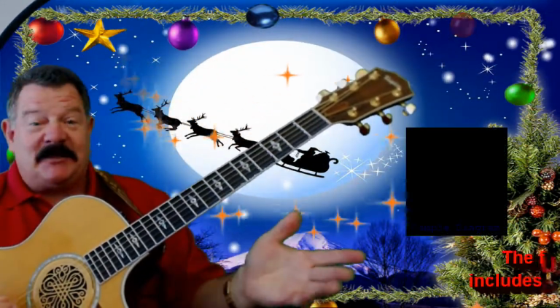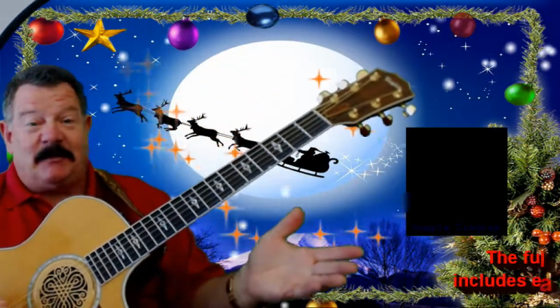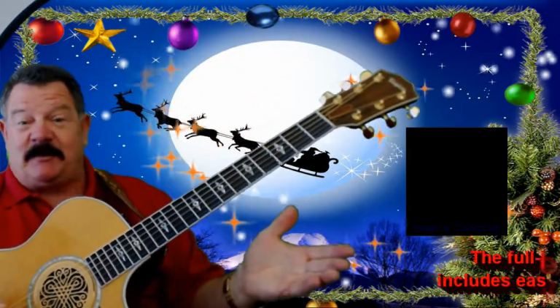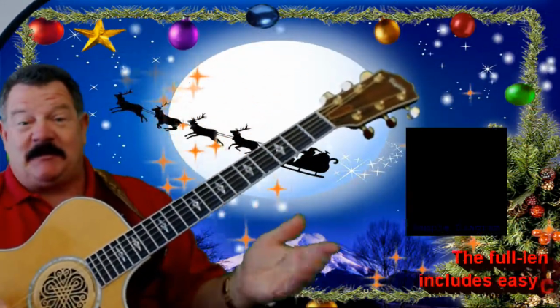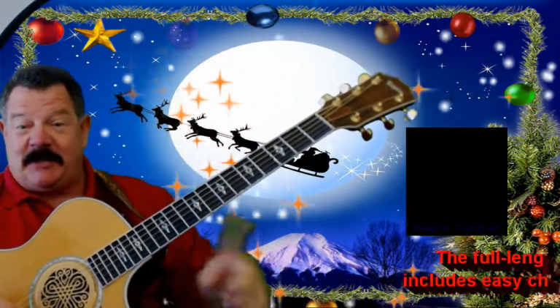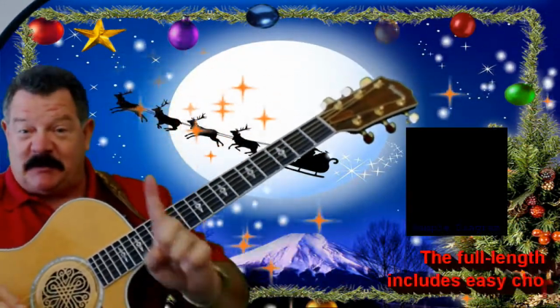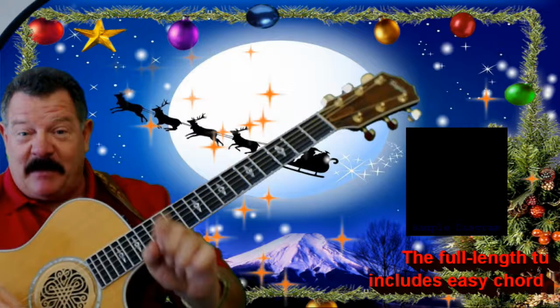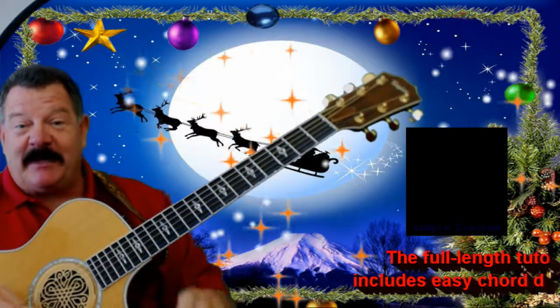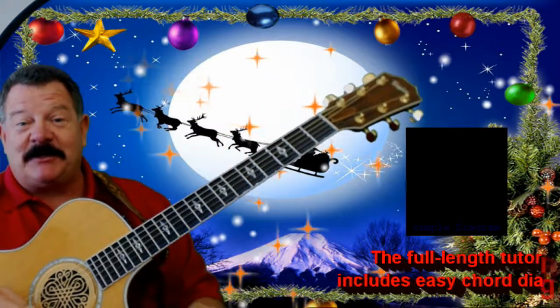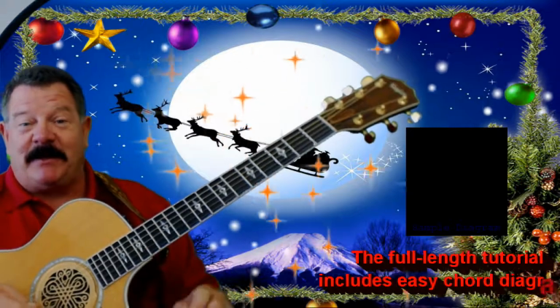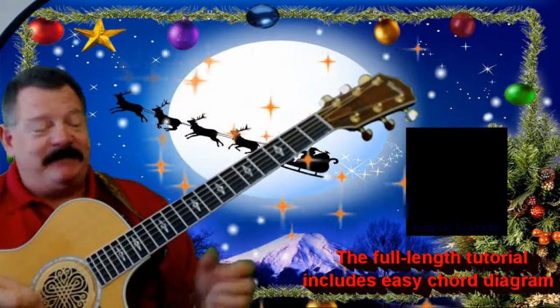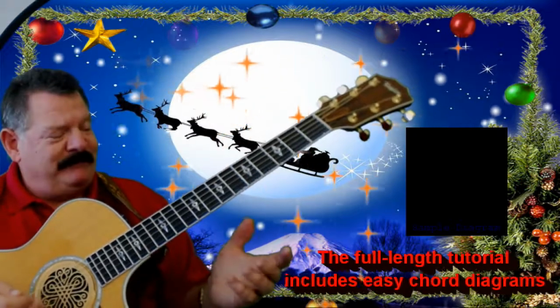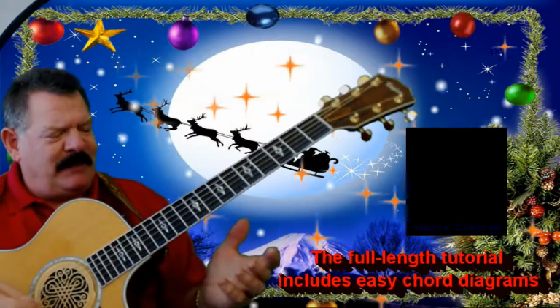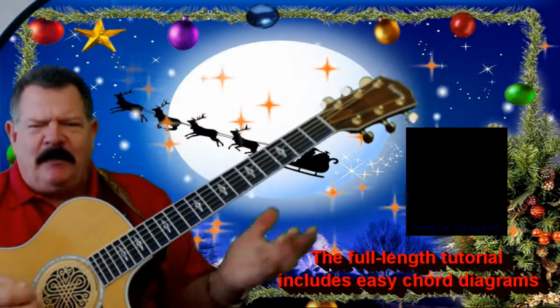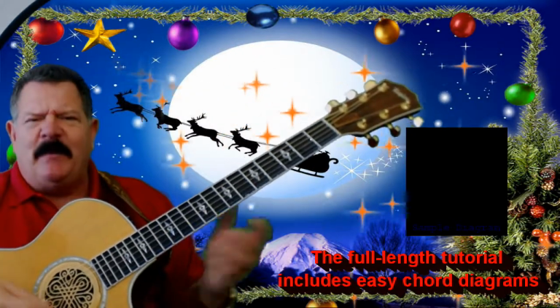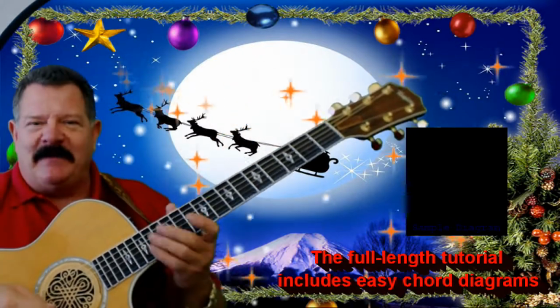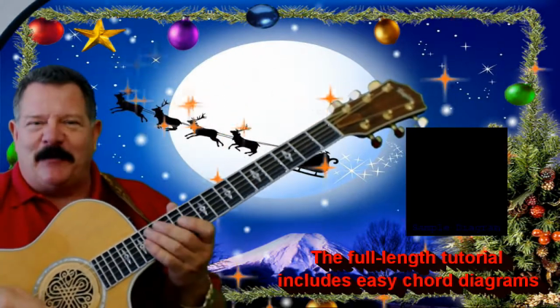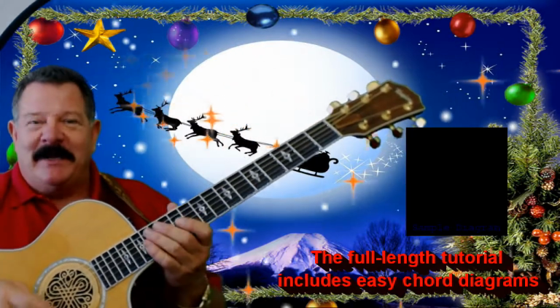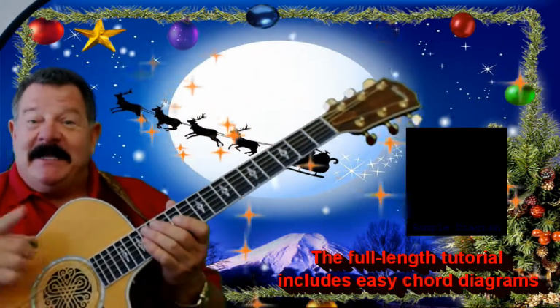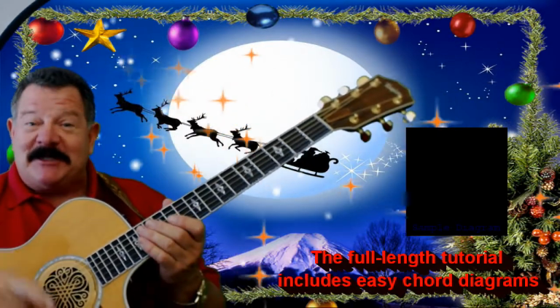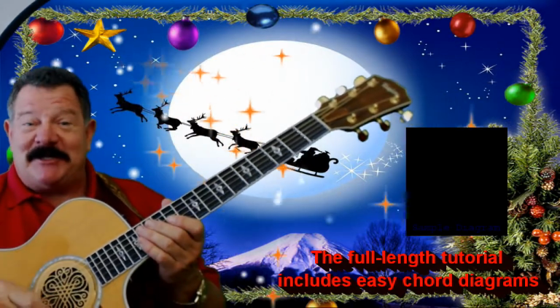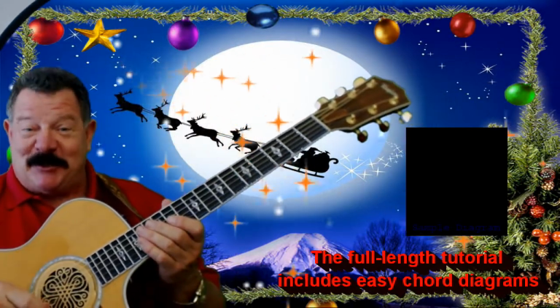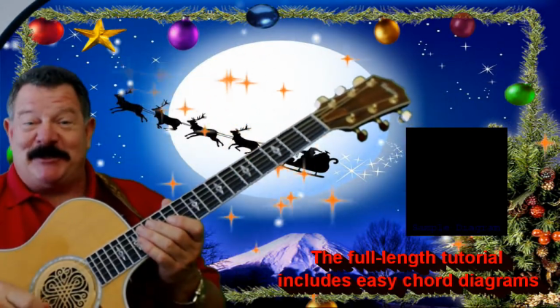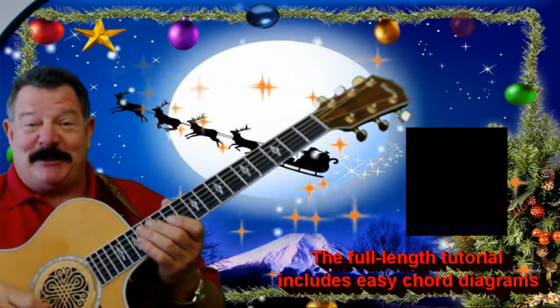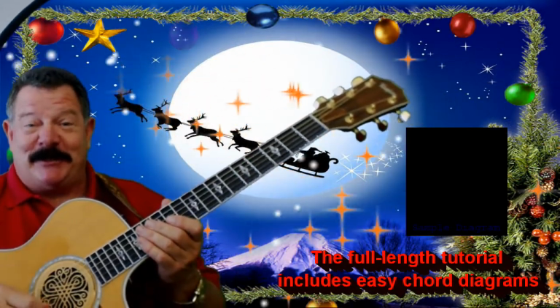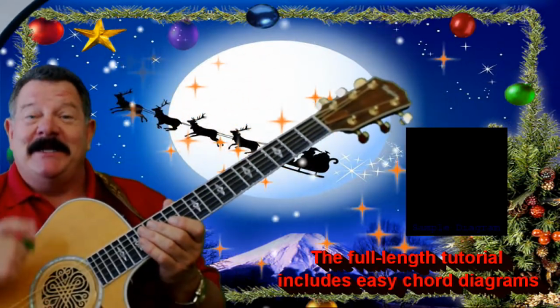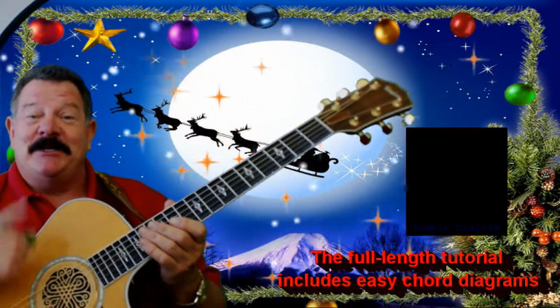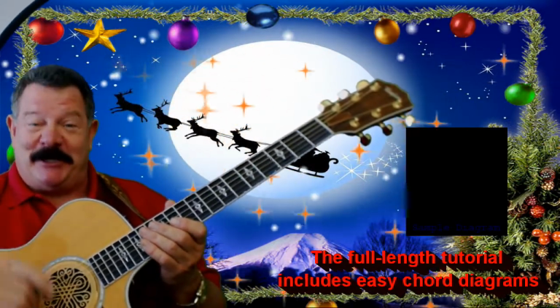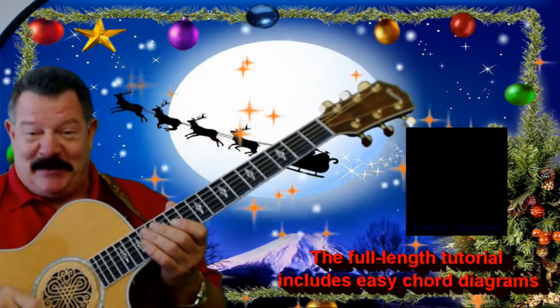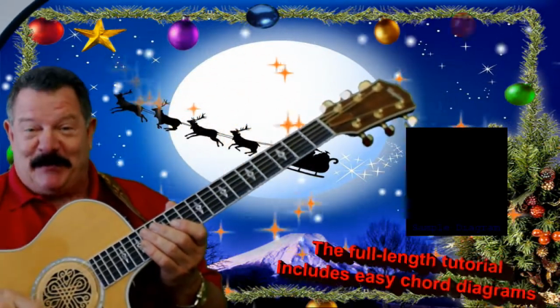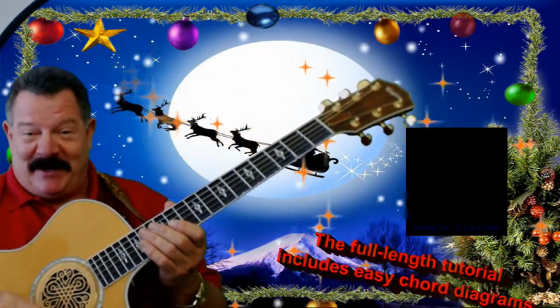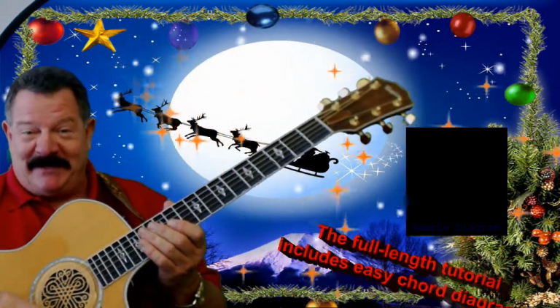It's almost Christmas time, so we better get started. And what are we waiting for? Let's get started to learn Jingle Bell Rock.